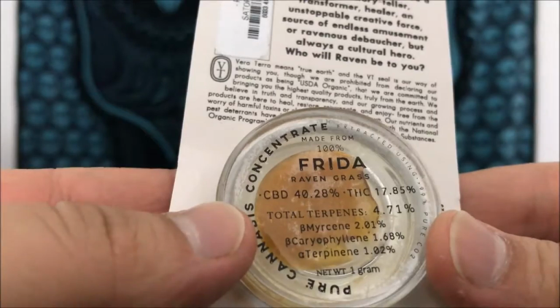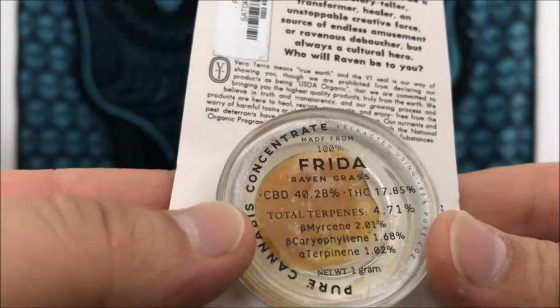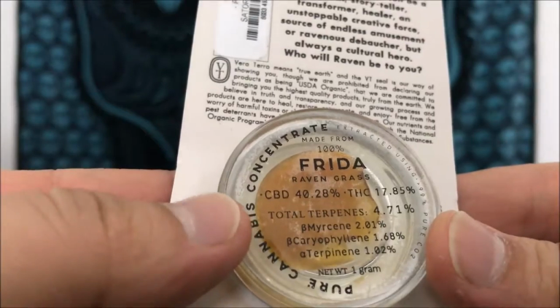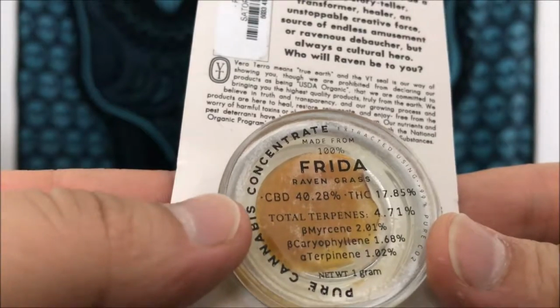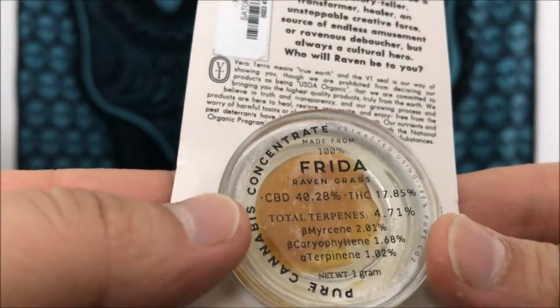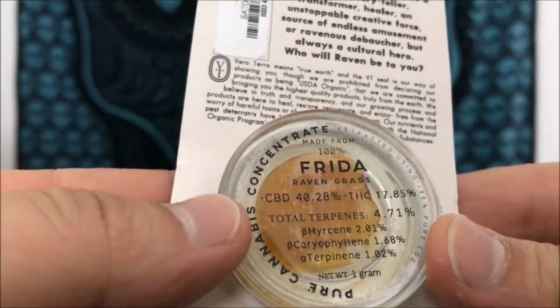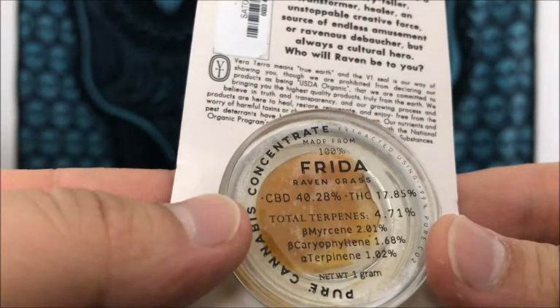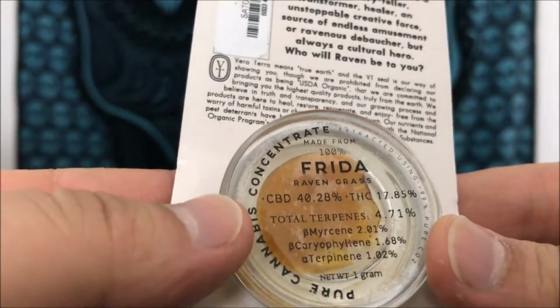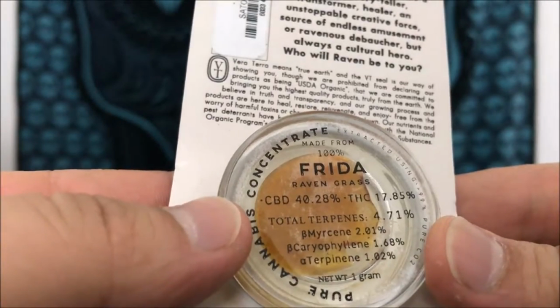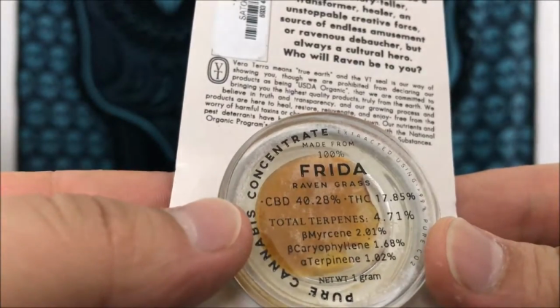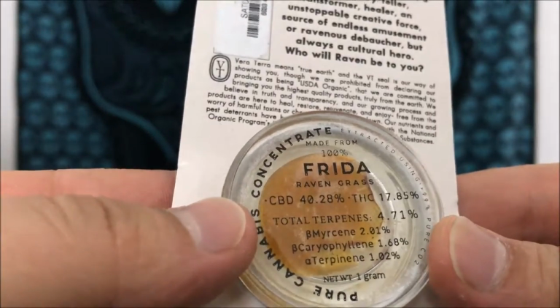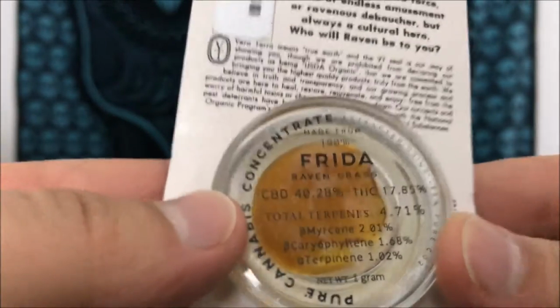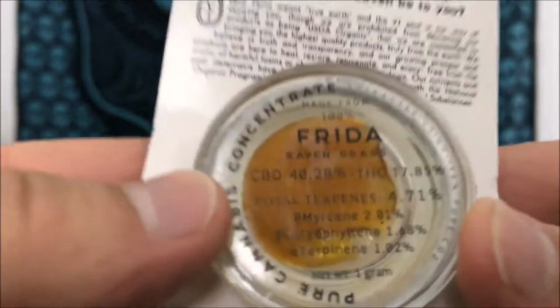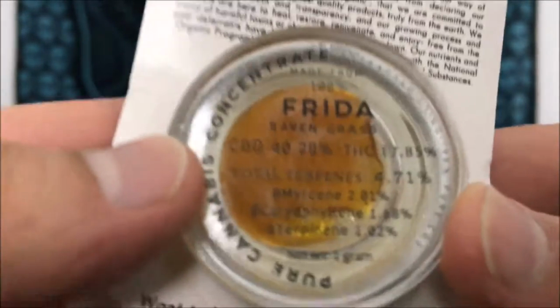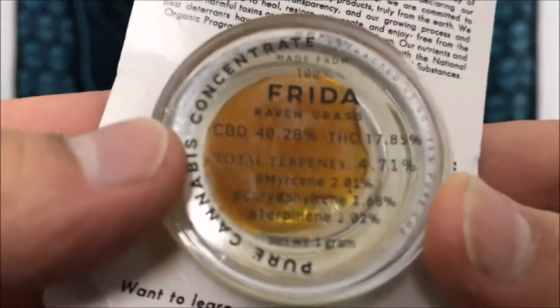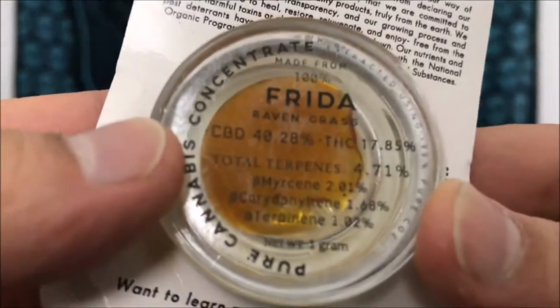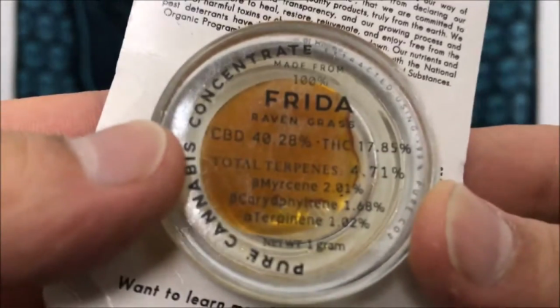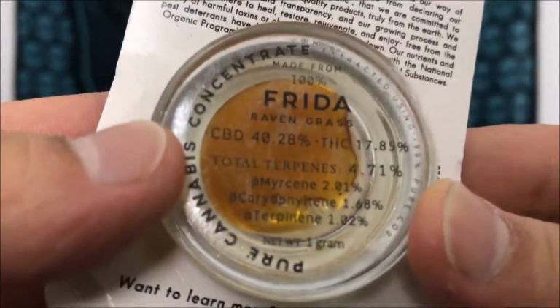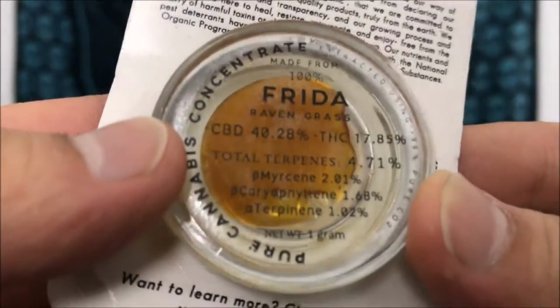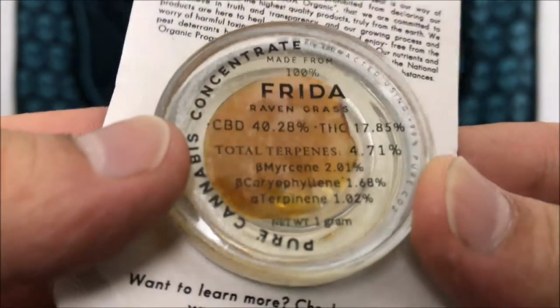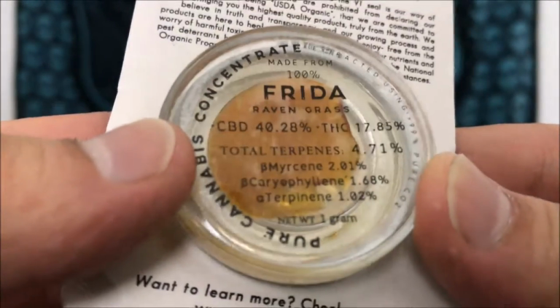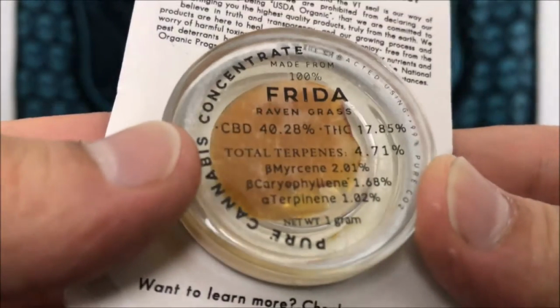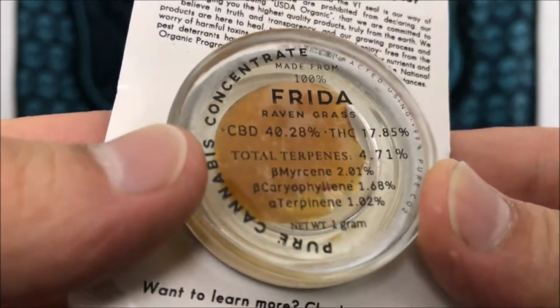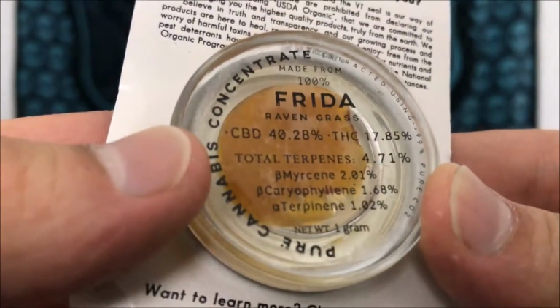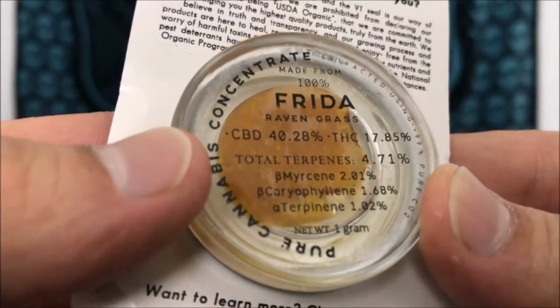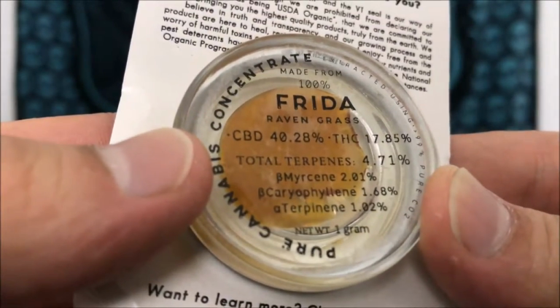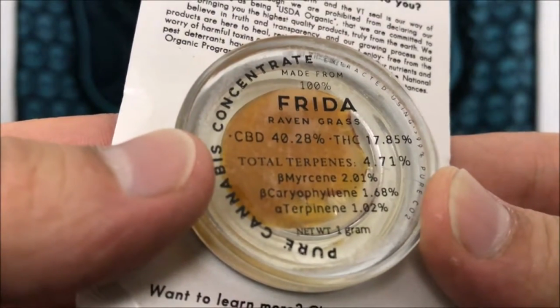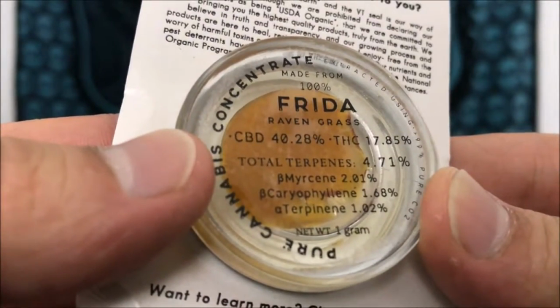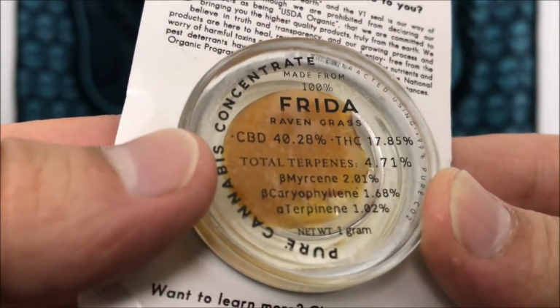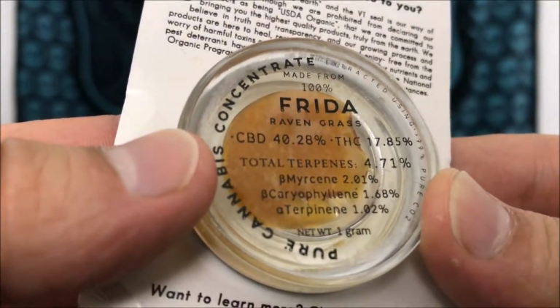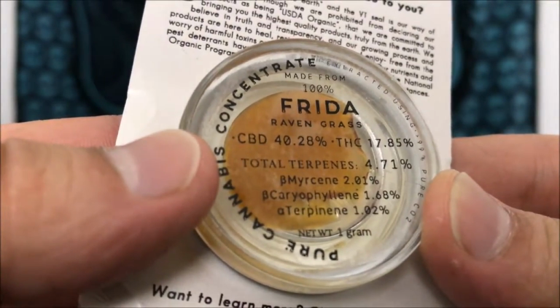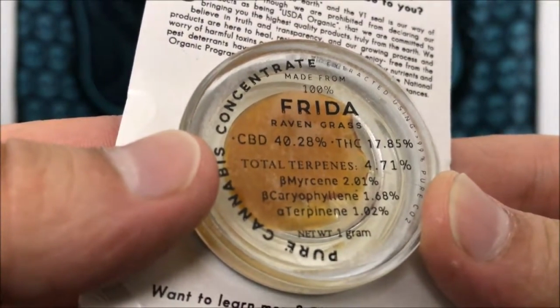Total terpenes are 4.71 and they're broken down for you right there by percentages.